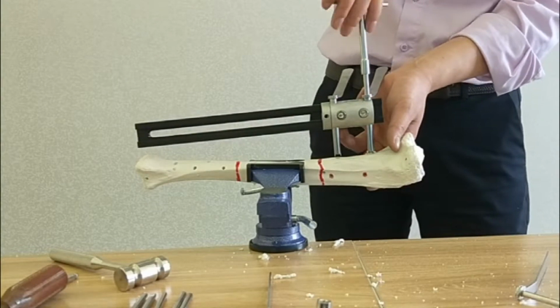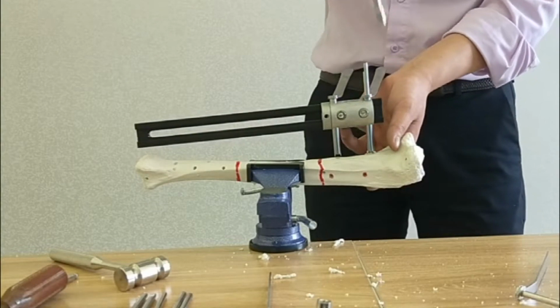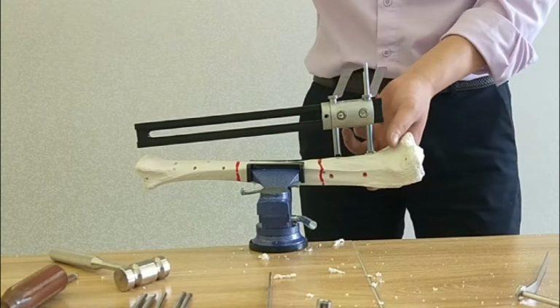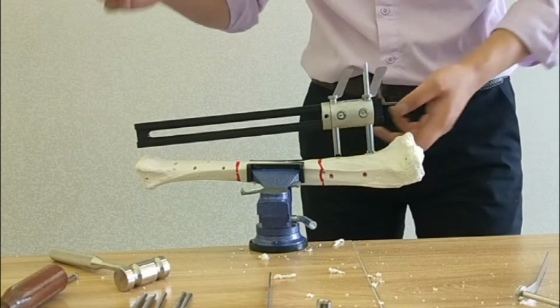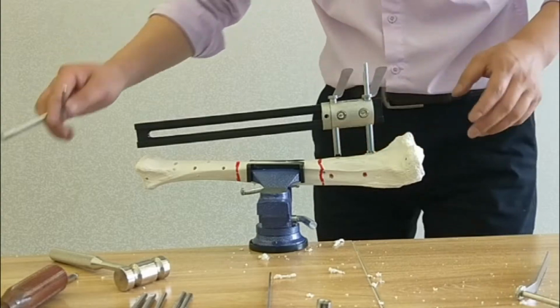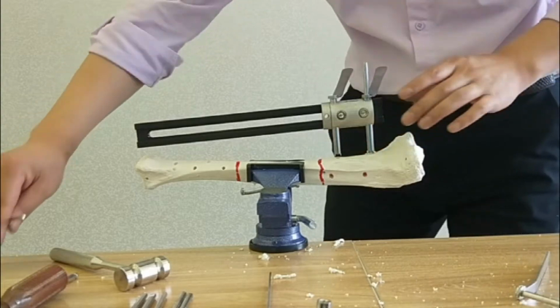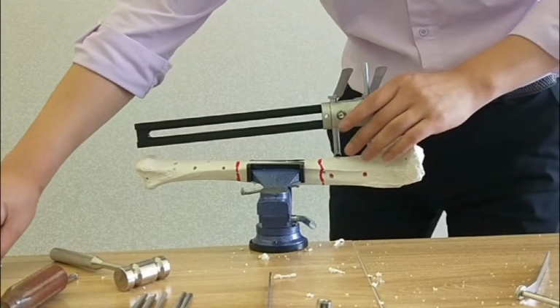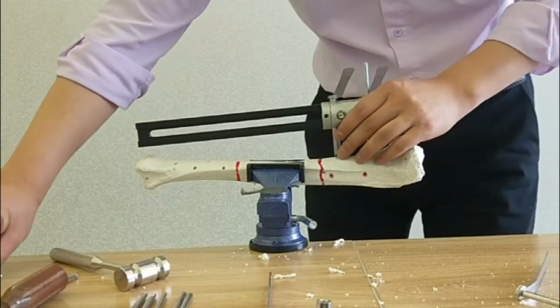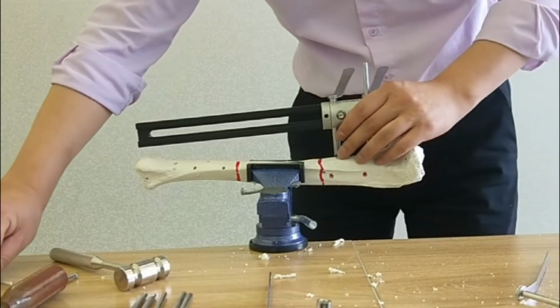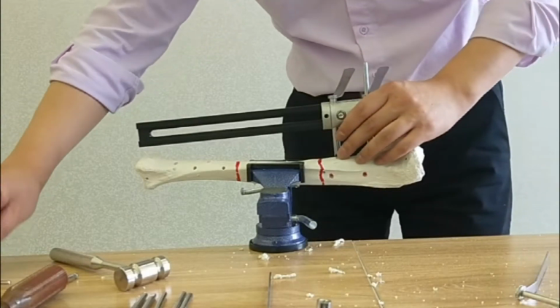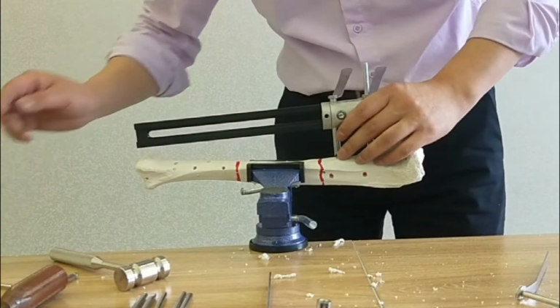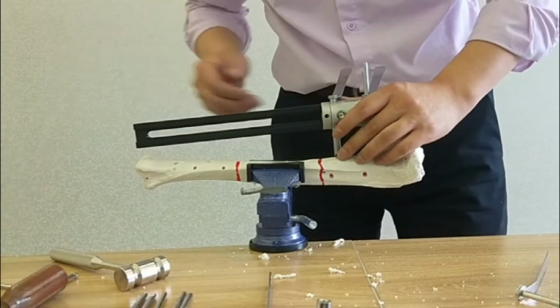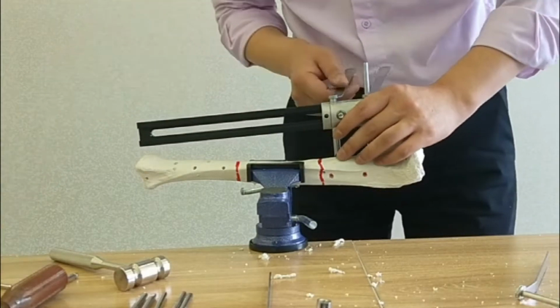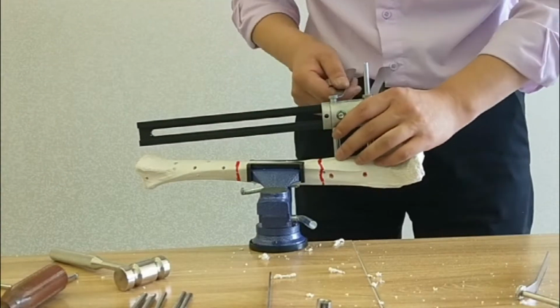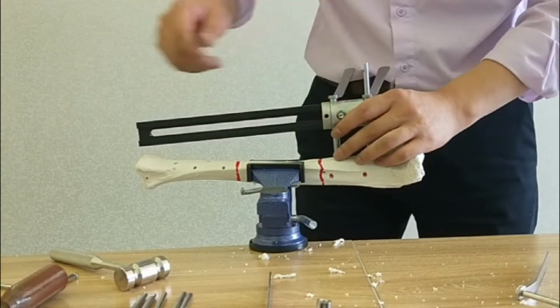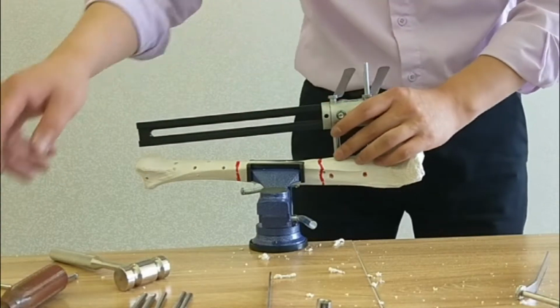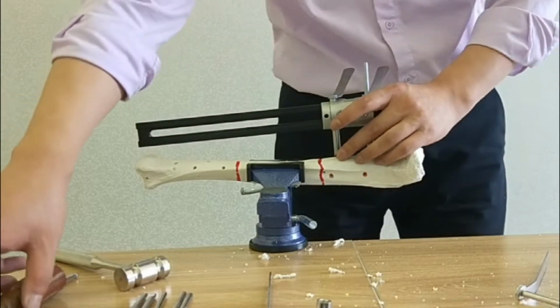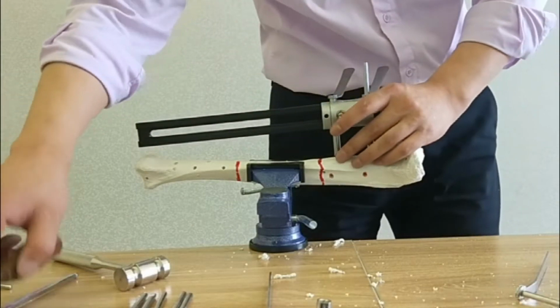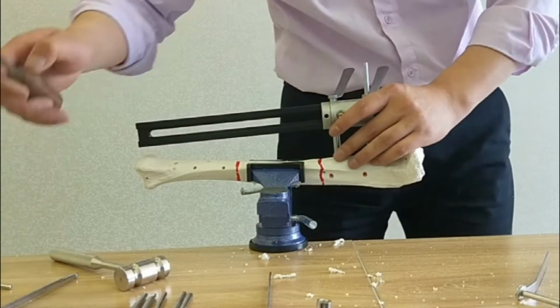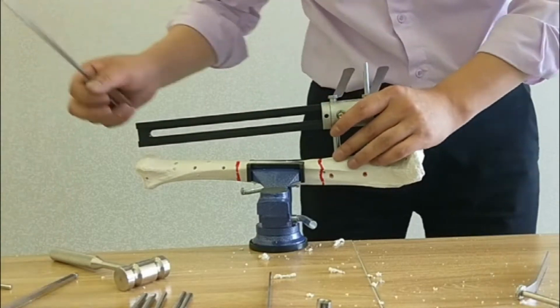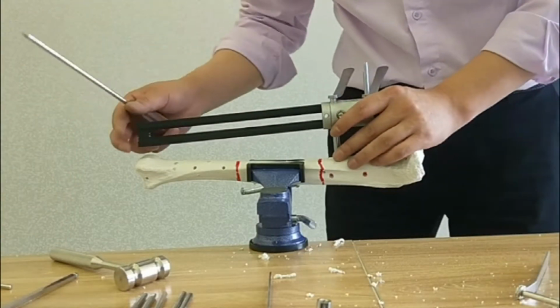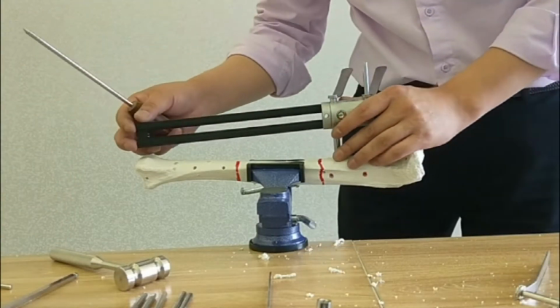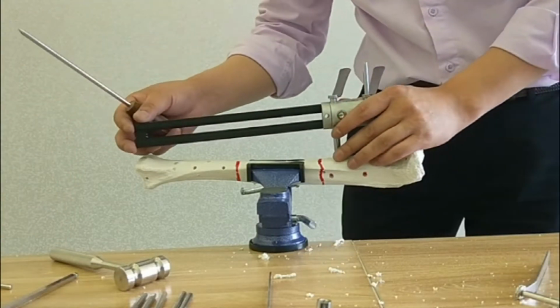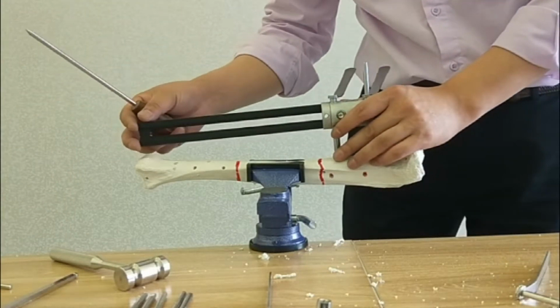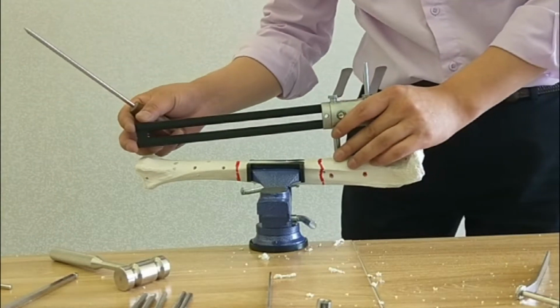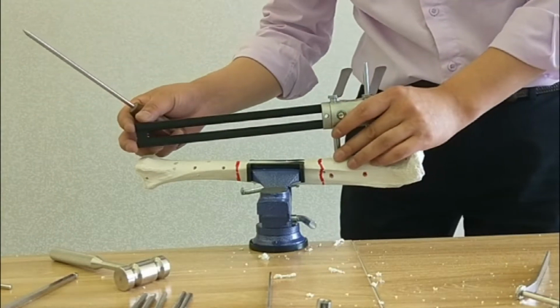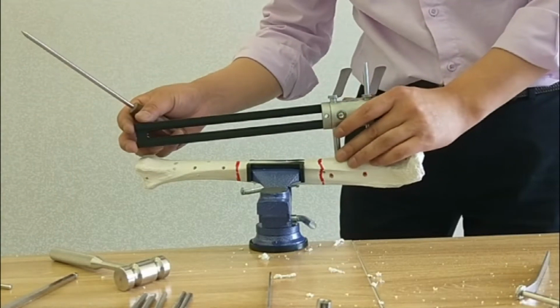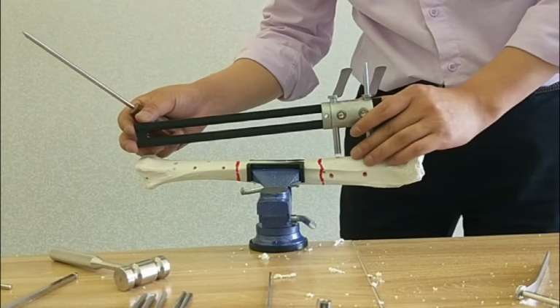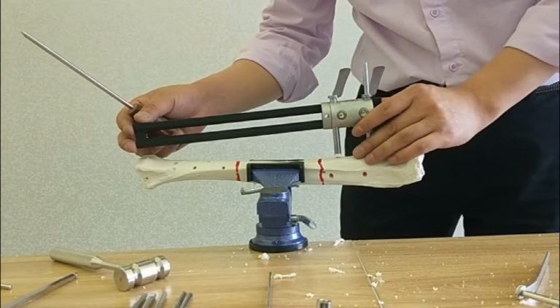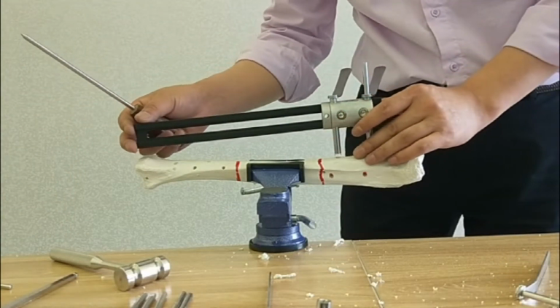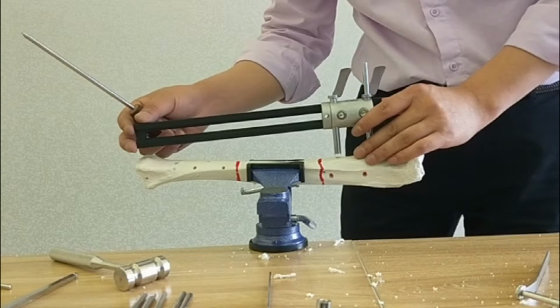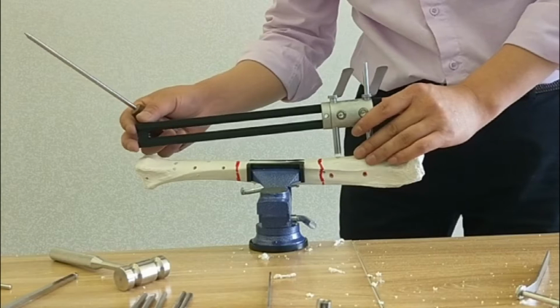Please pay attention: when the screw reaches the contralateral cortical bone, it is okay.